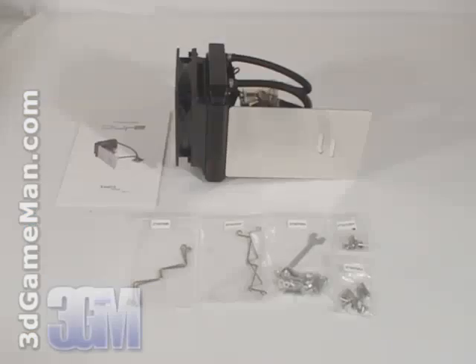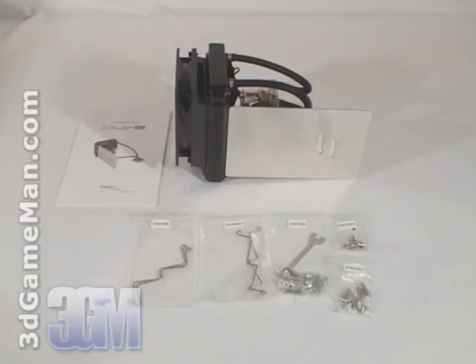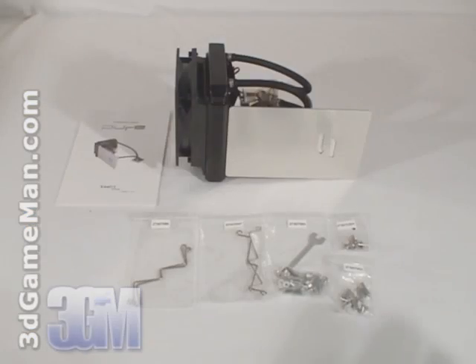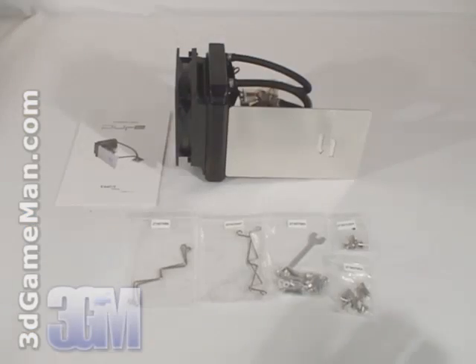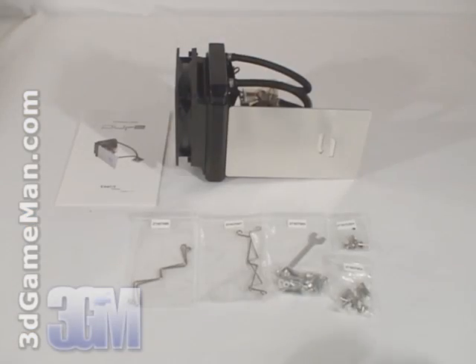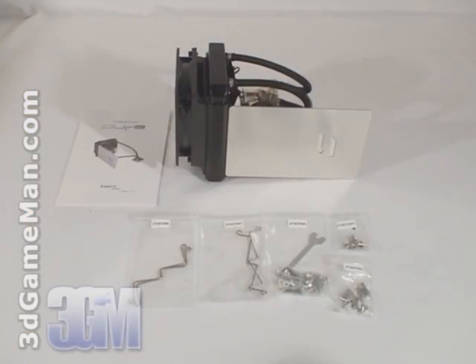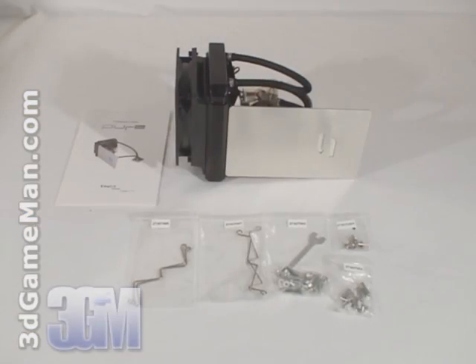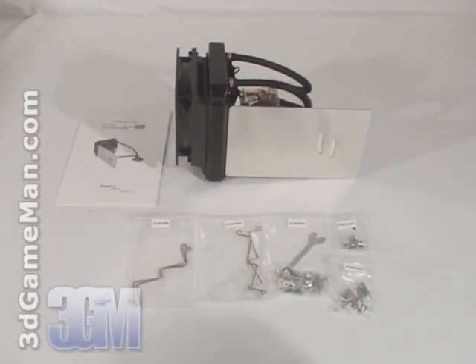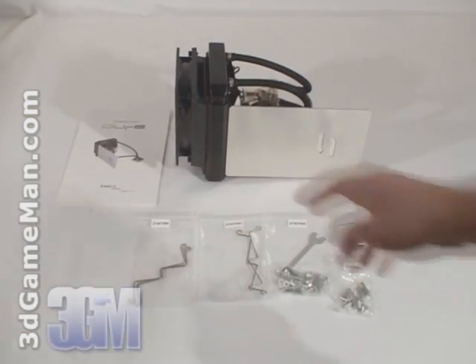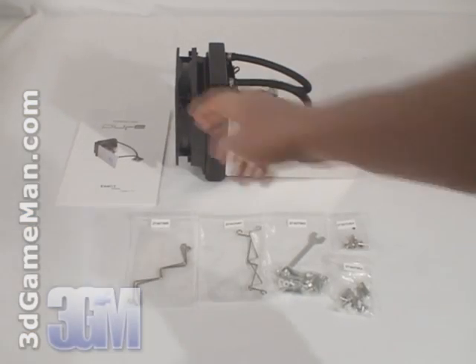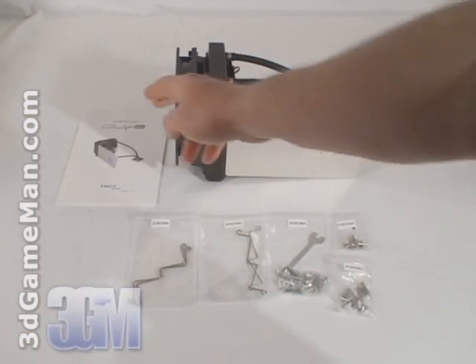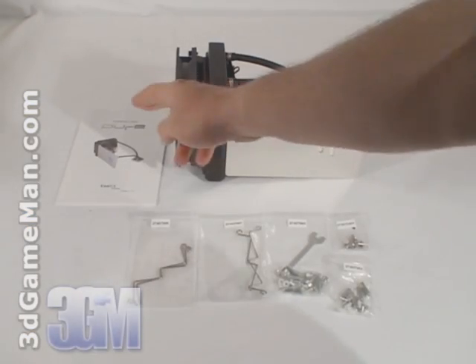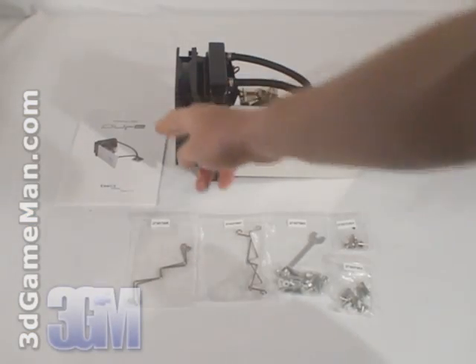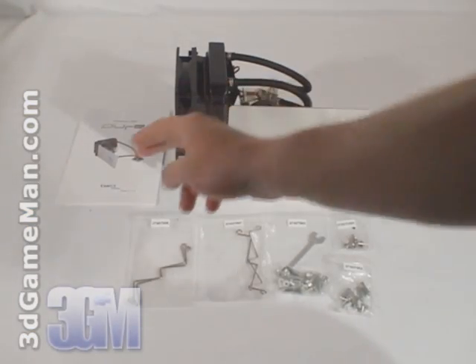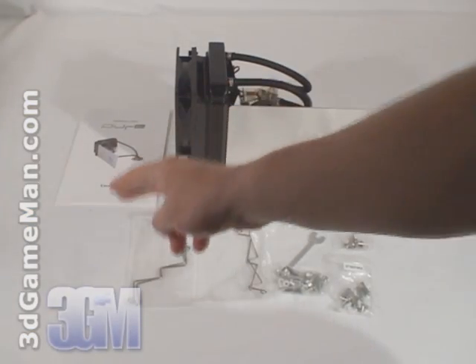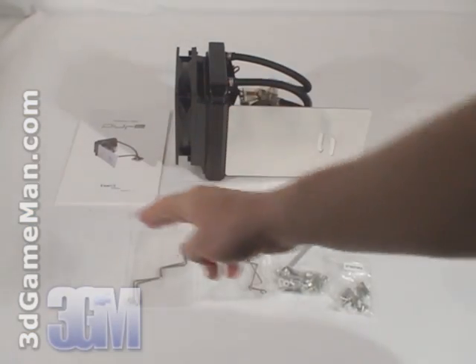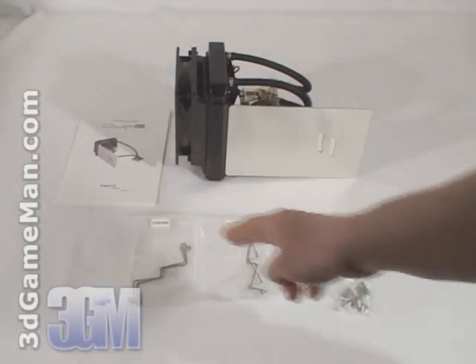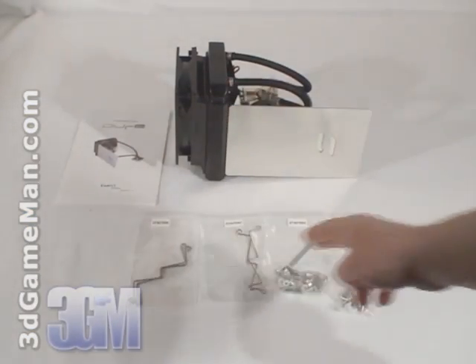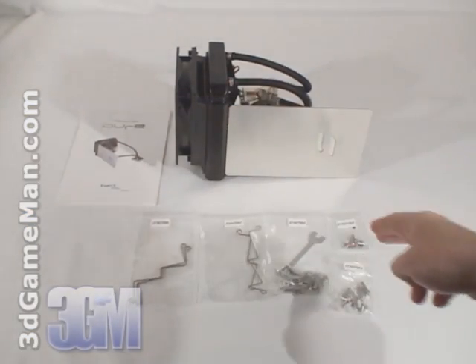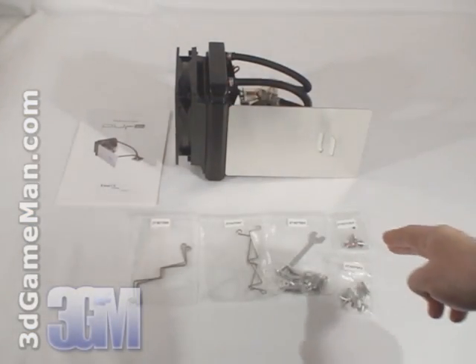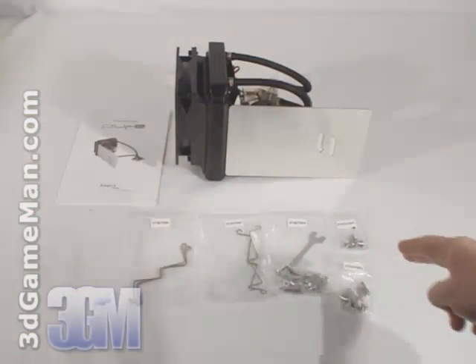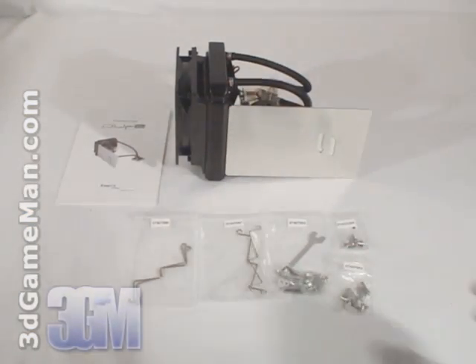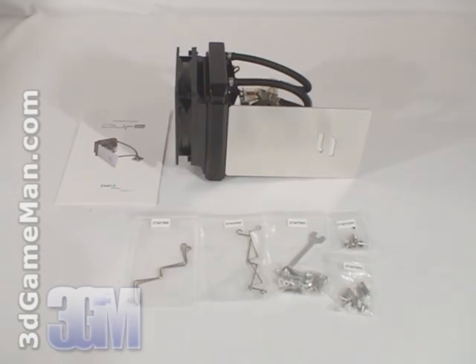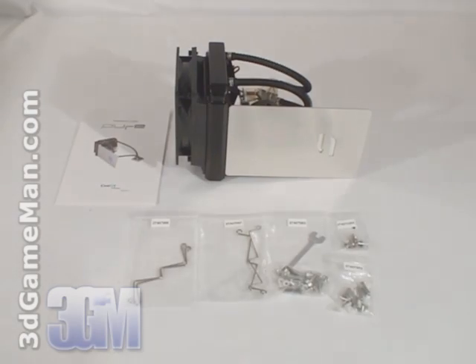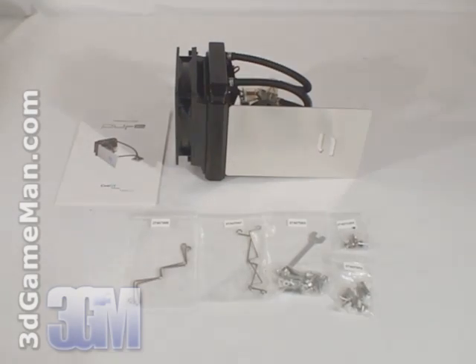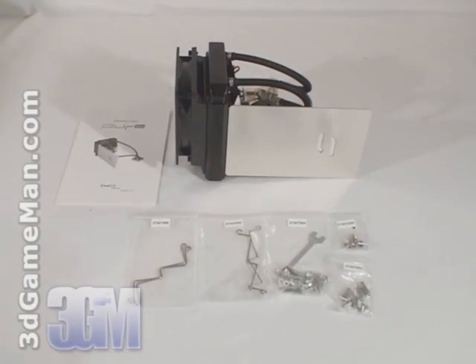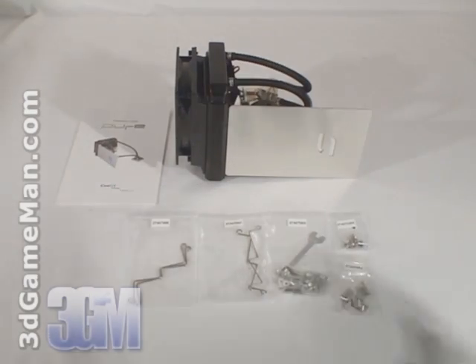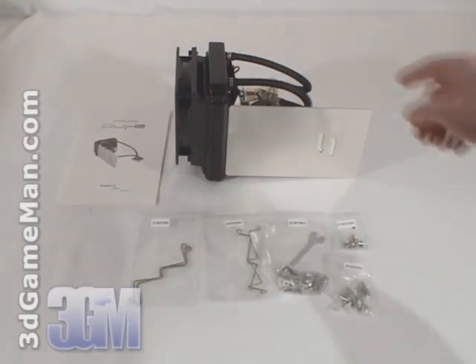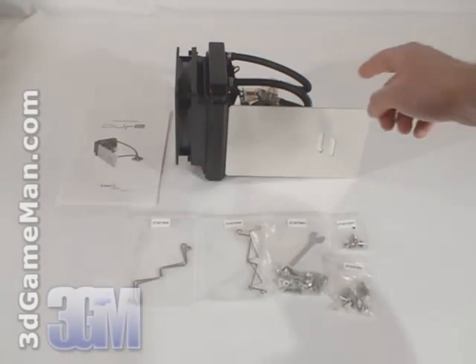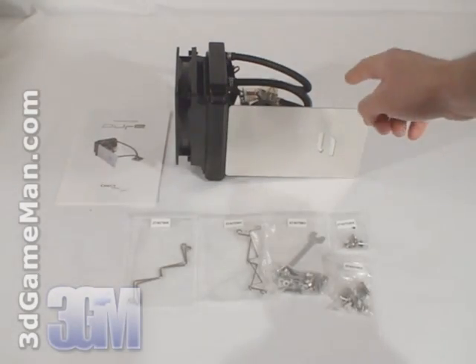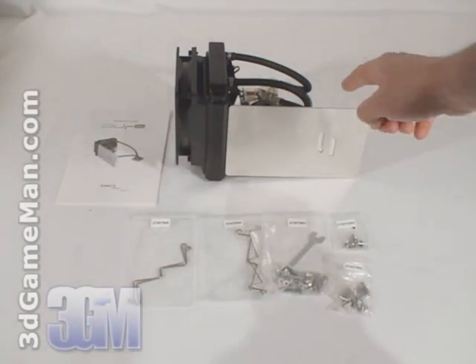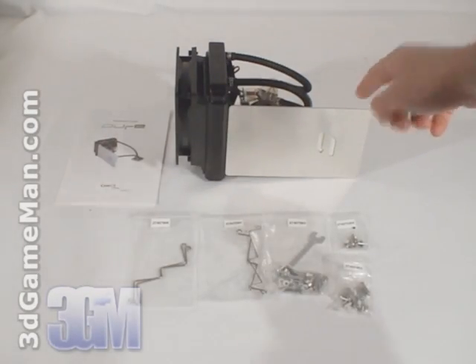What's included is a user's manual, all the materials needed for installation, and the main unit.